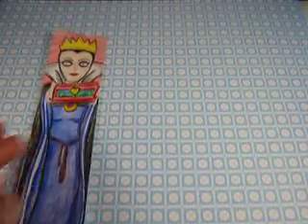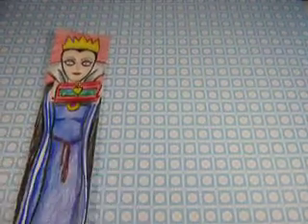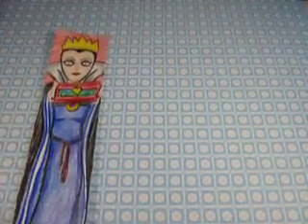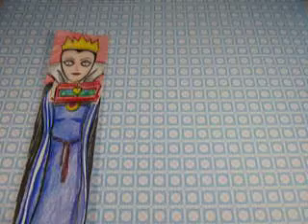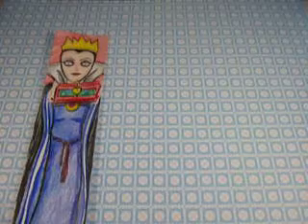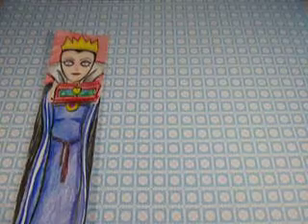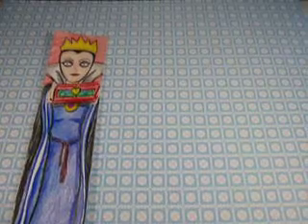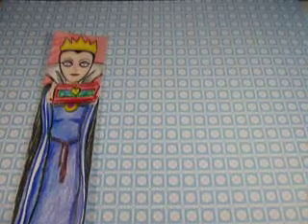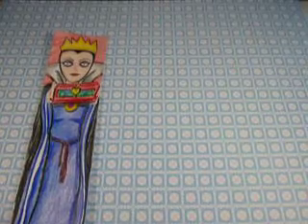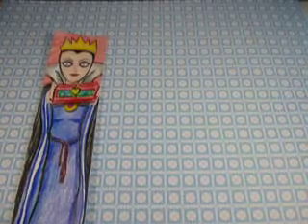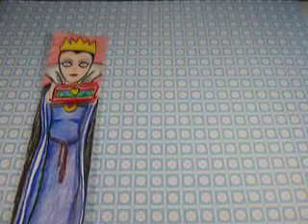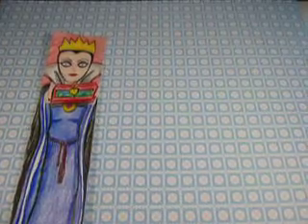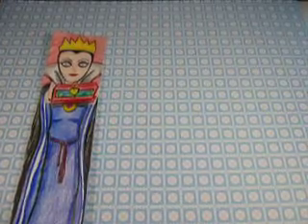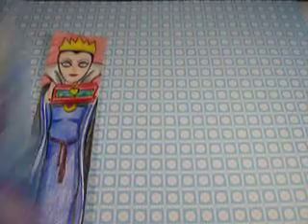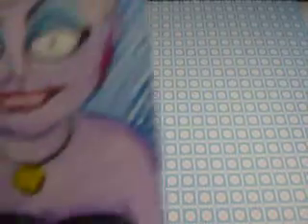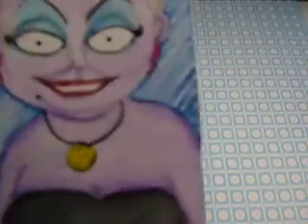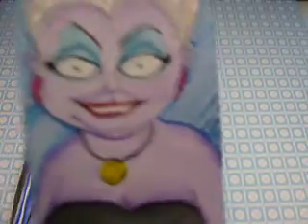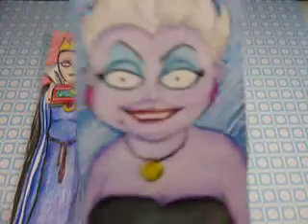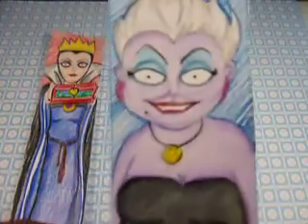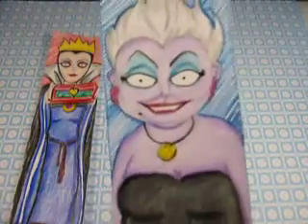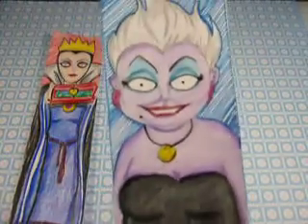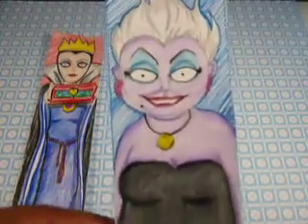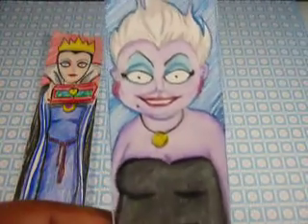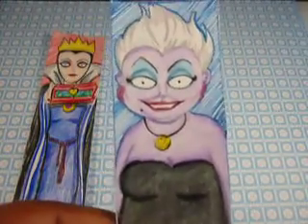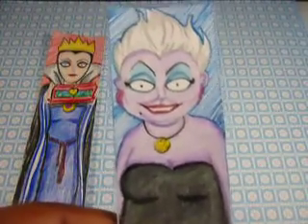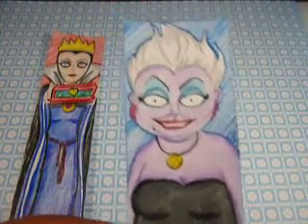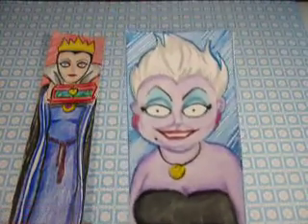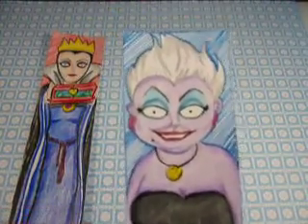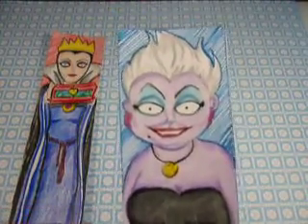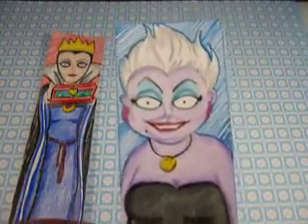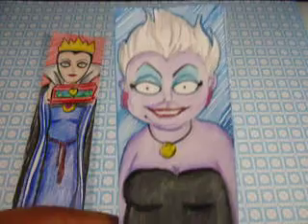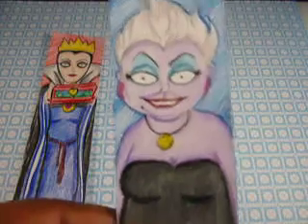Then I made one of Ursula from Little Mermaid.